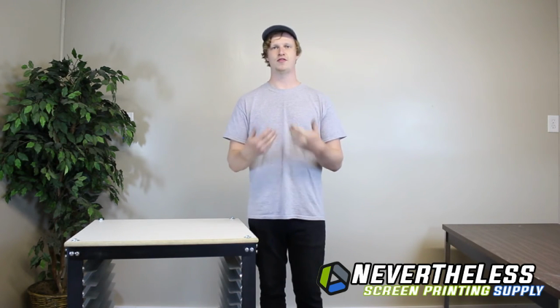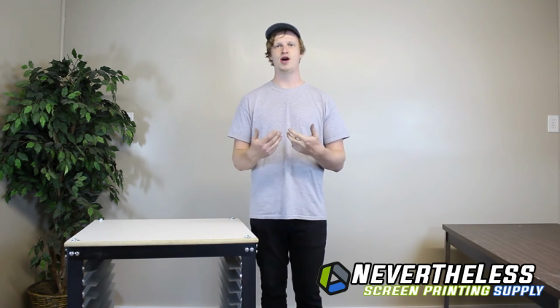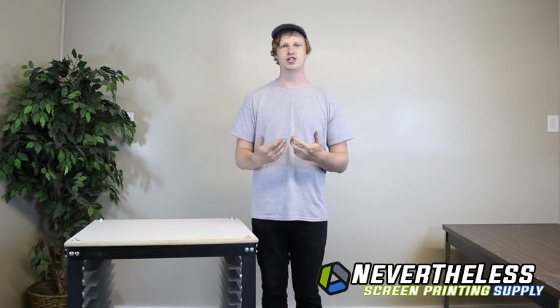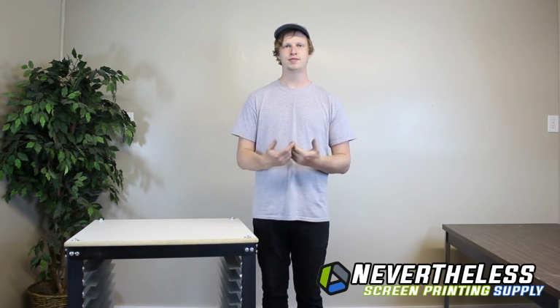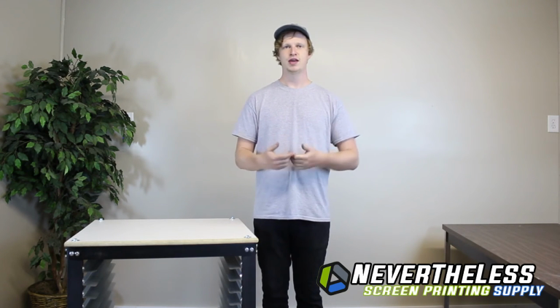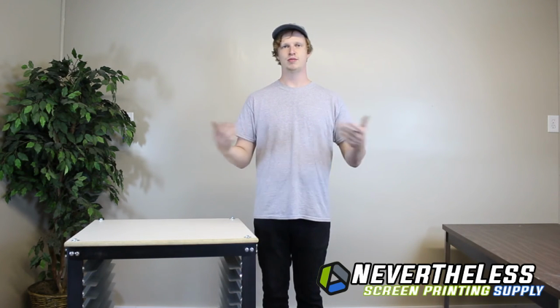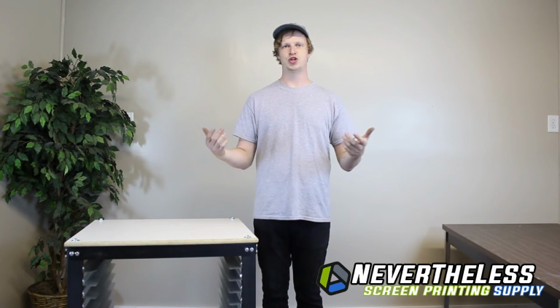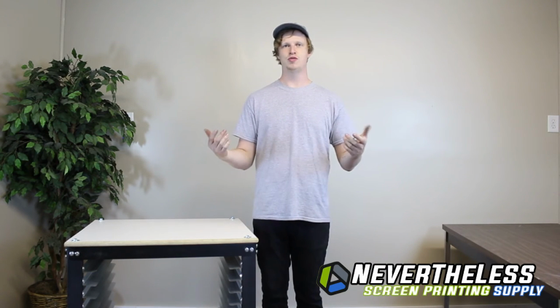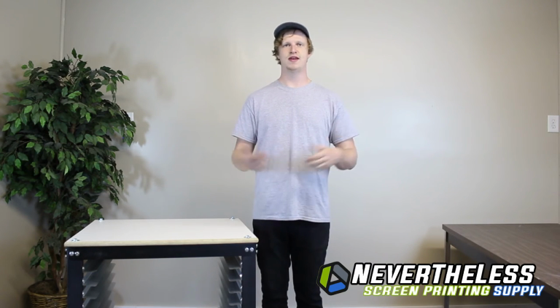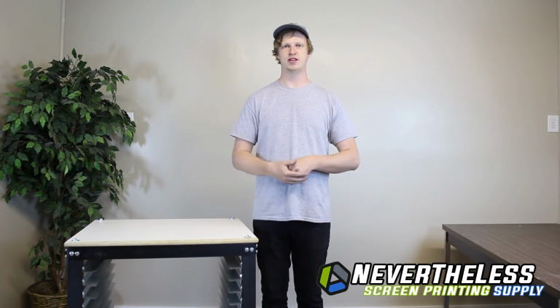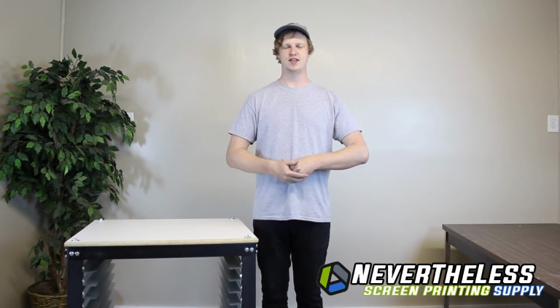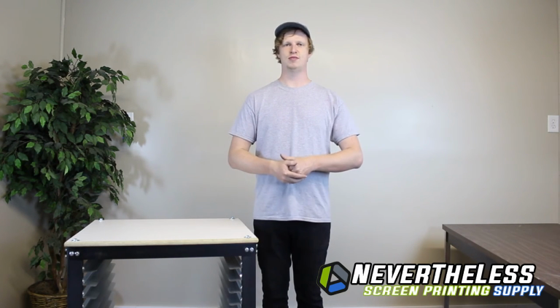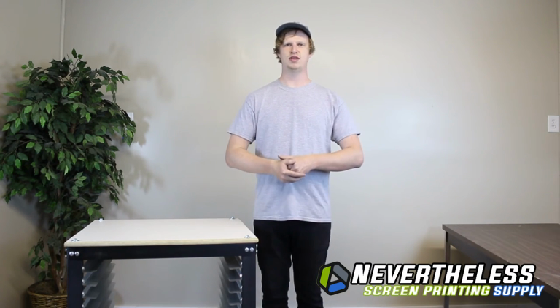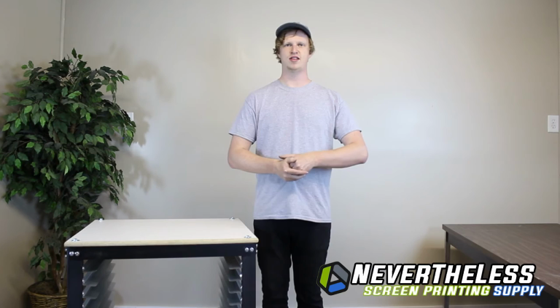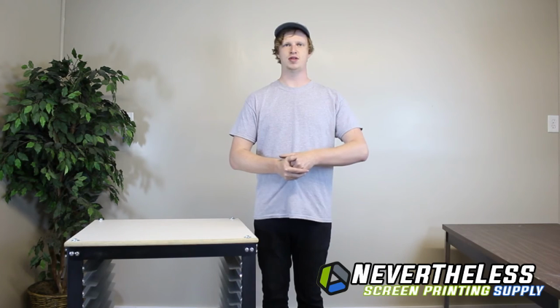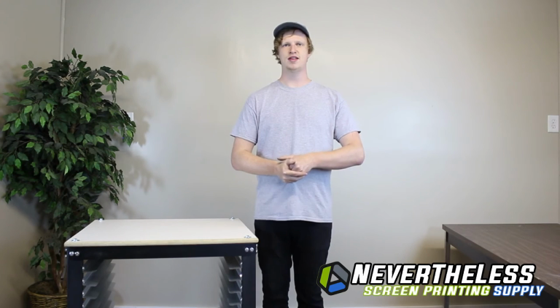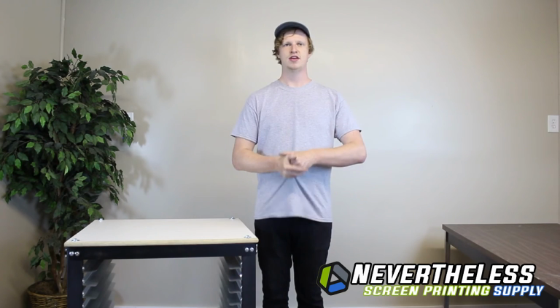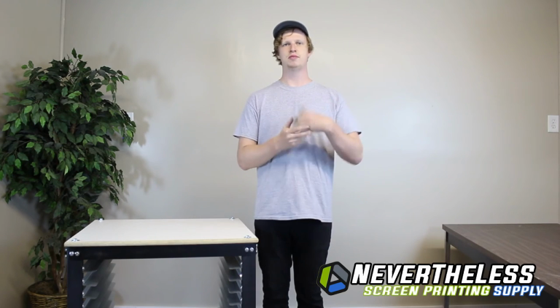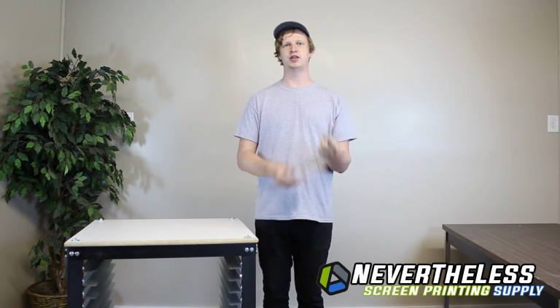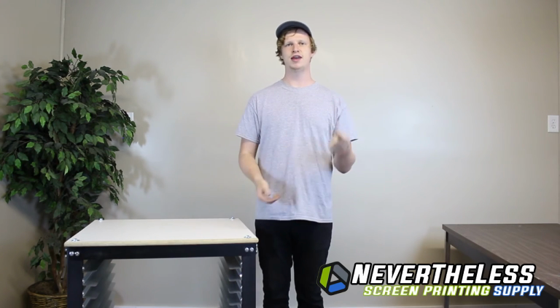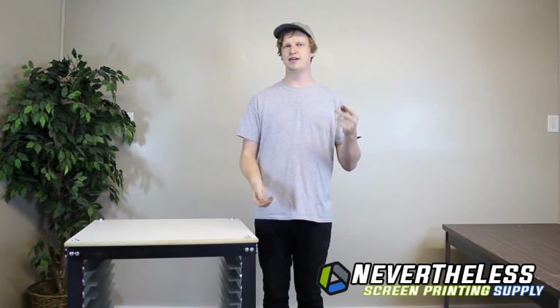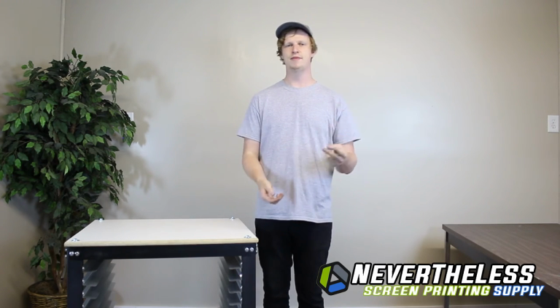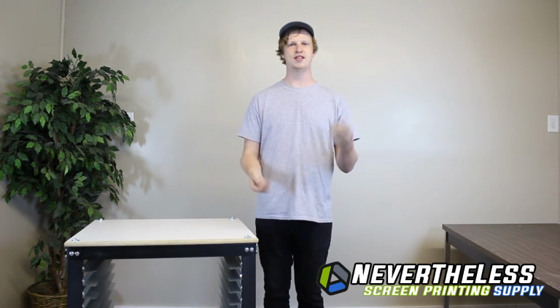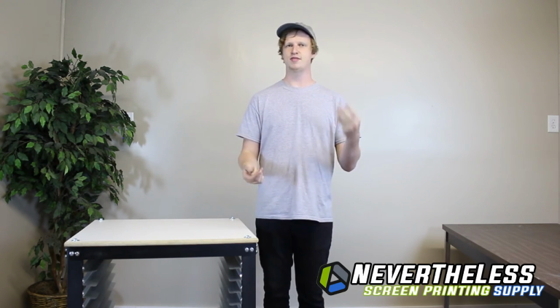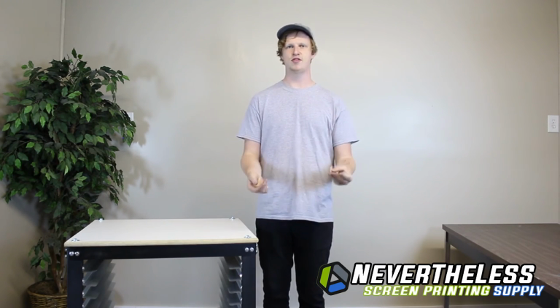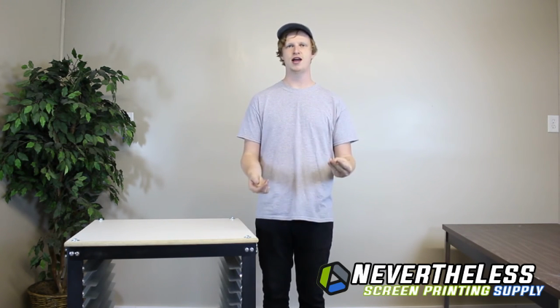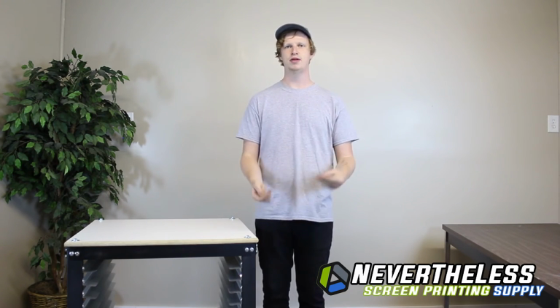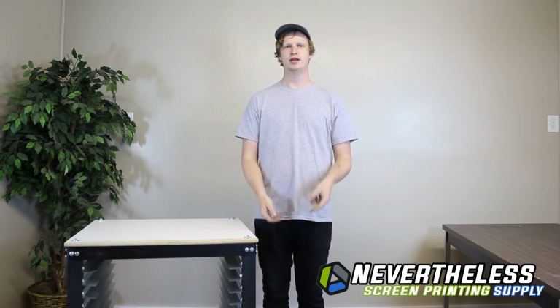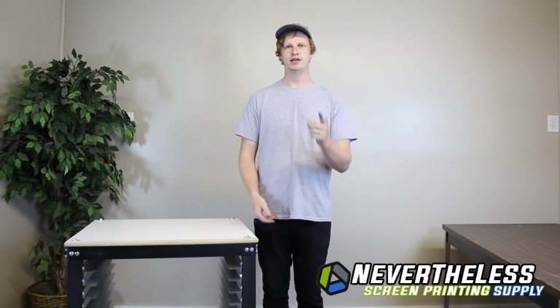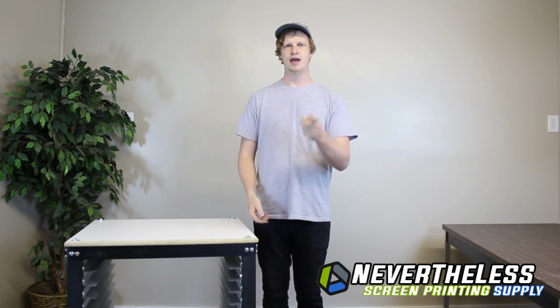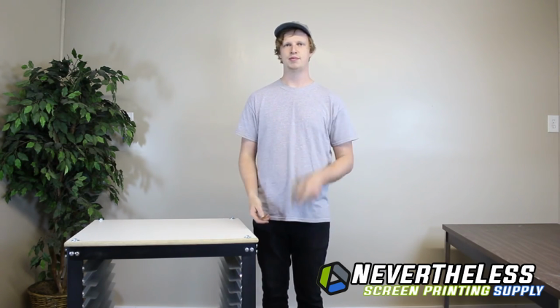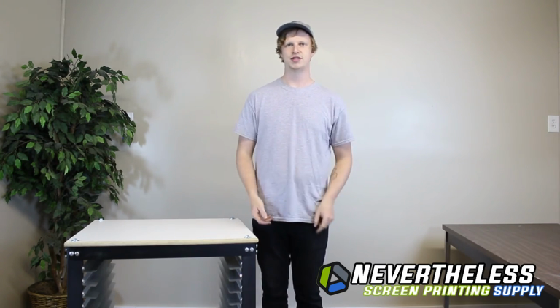Thanks for watching. I'm Joe with Nevertheless Screen Printing Supplies. Remember to like, comment, and subscribe. Happy printing.